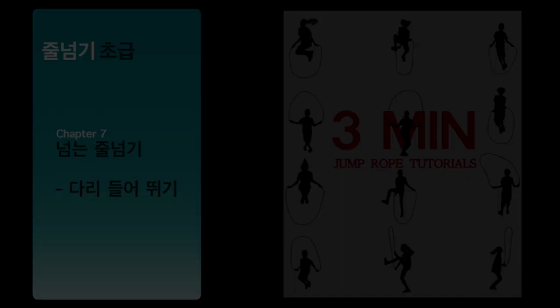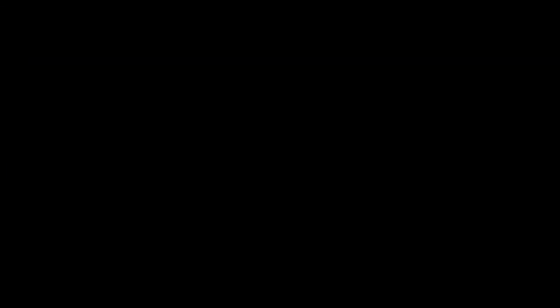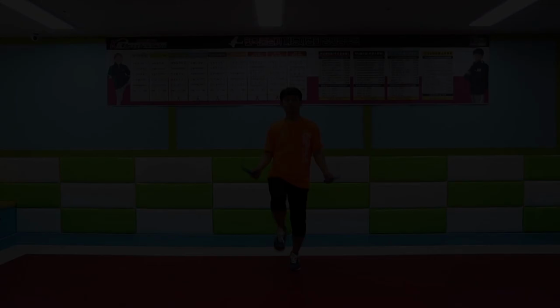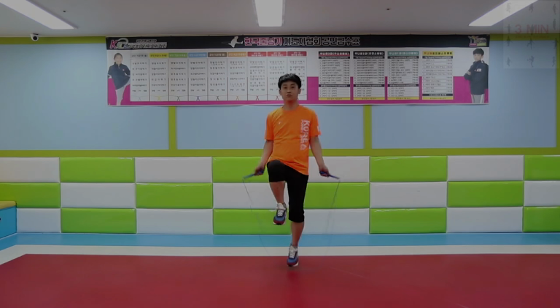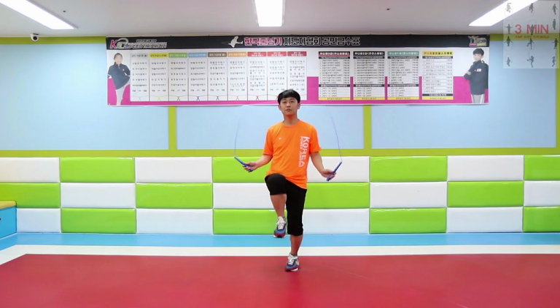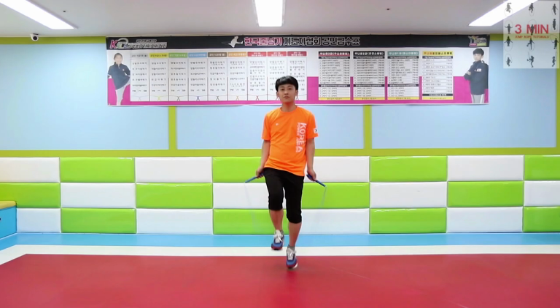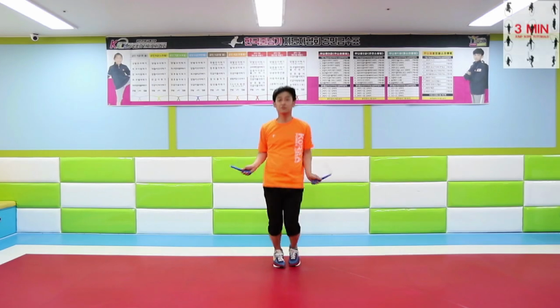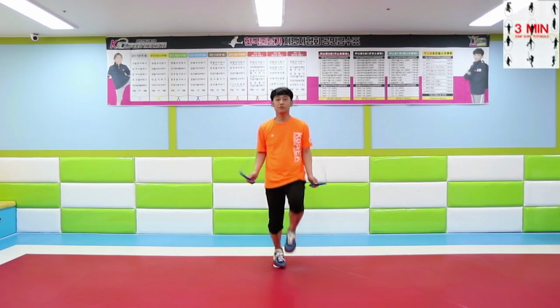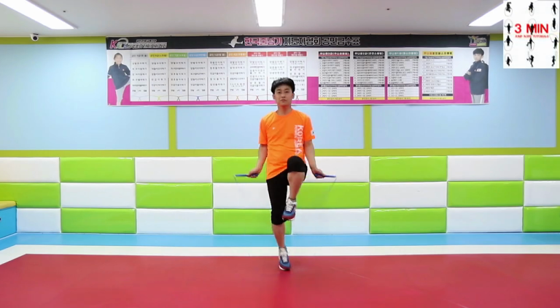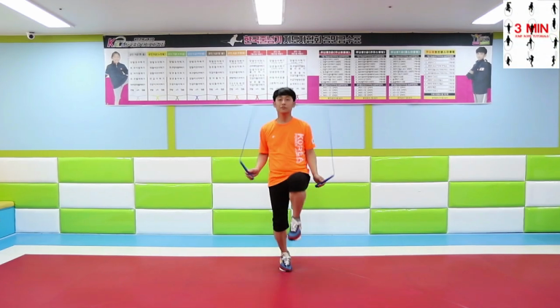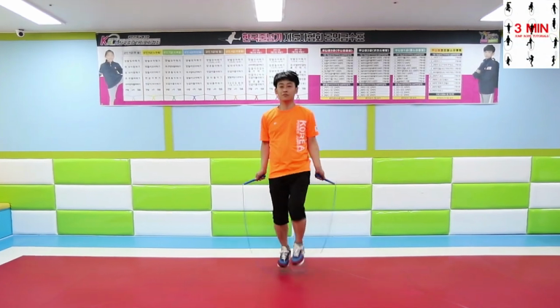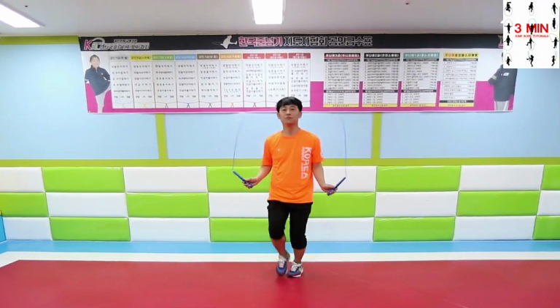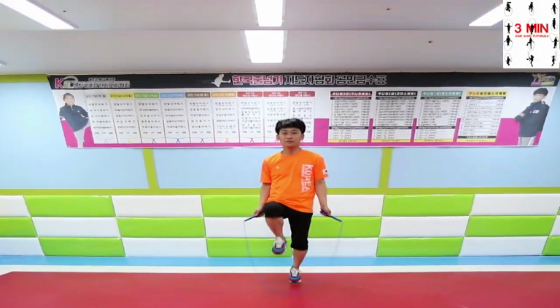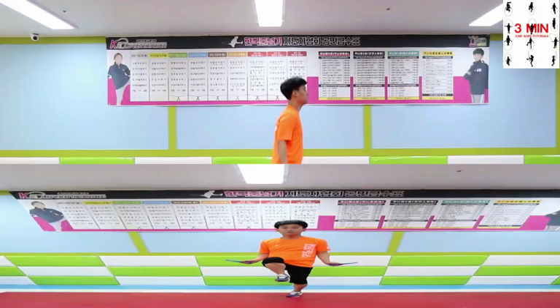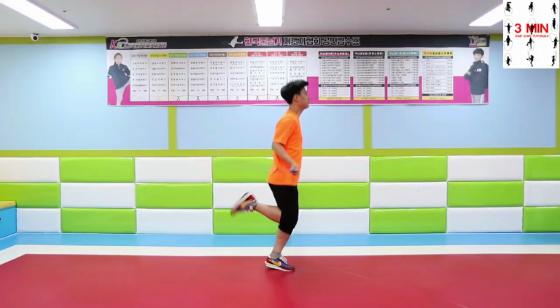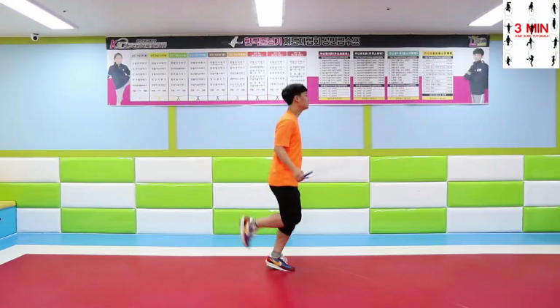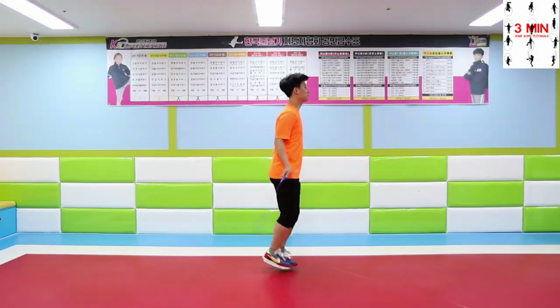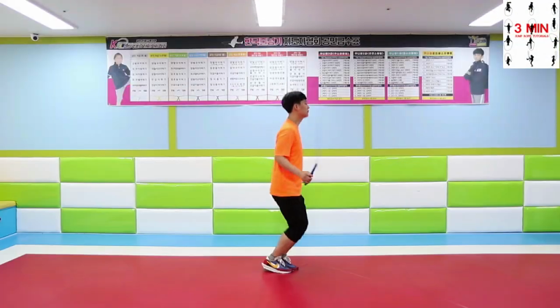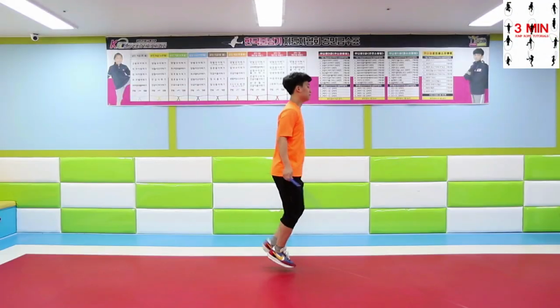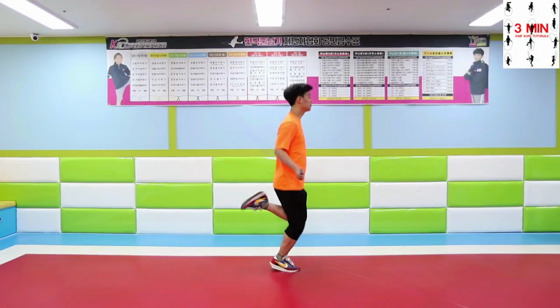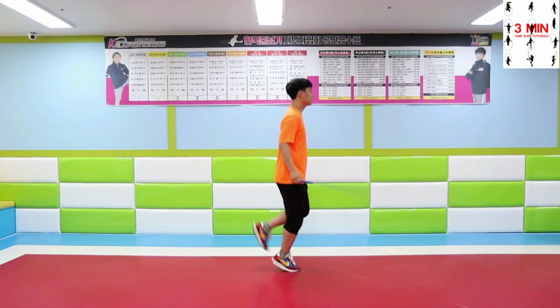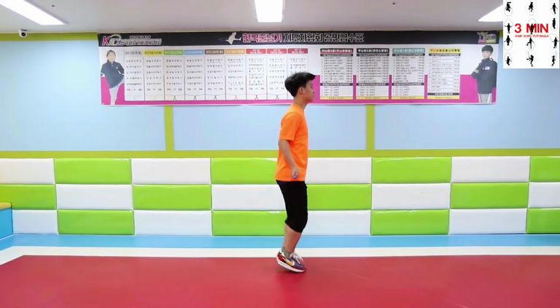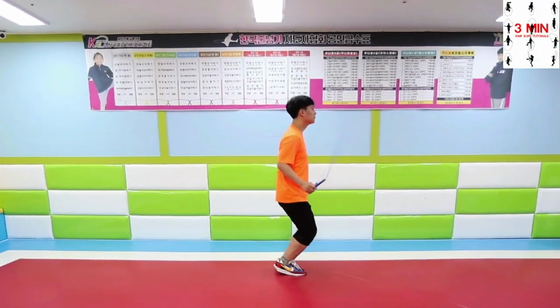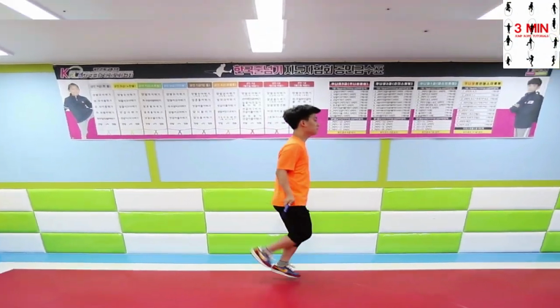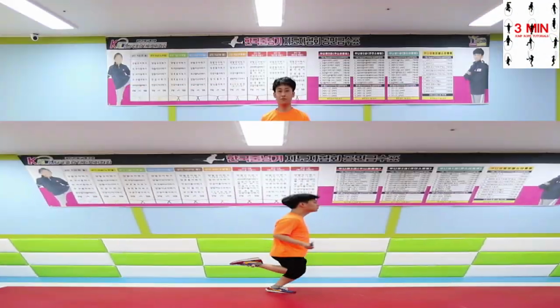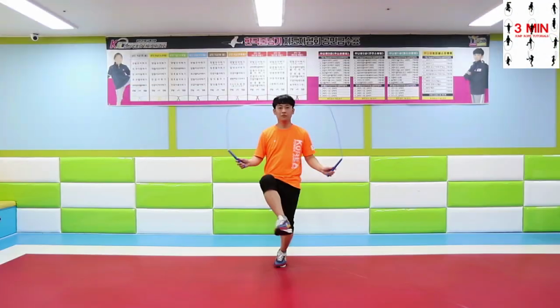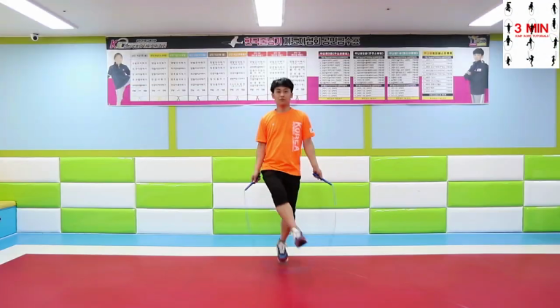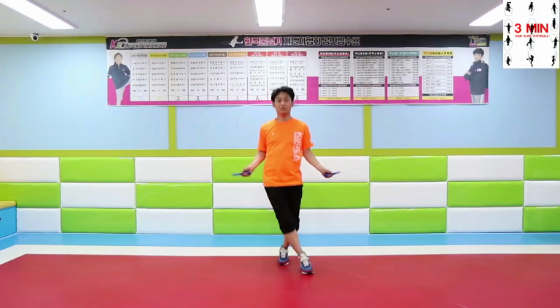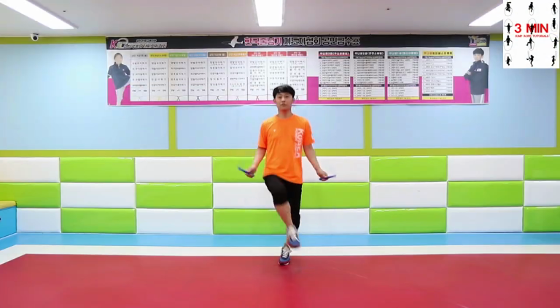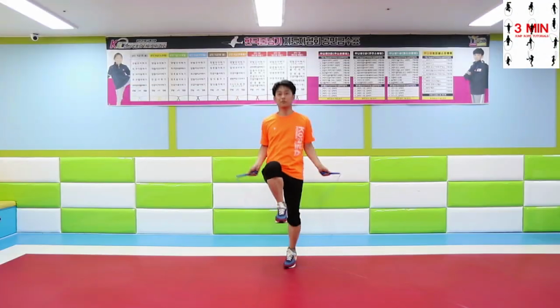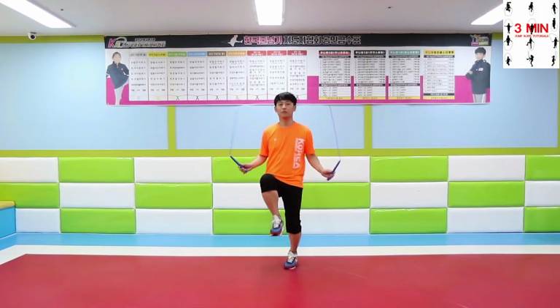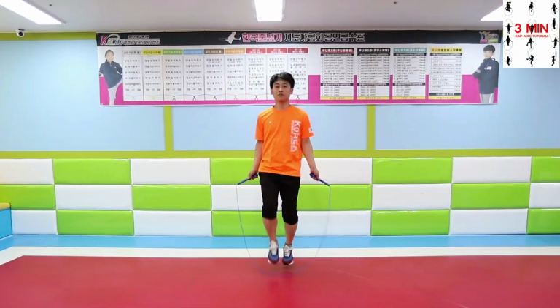3 minutes jump rope. Today we are going to be raising the knees.